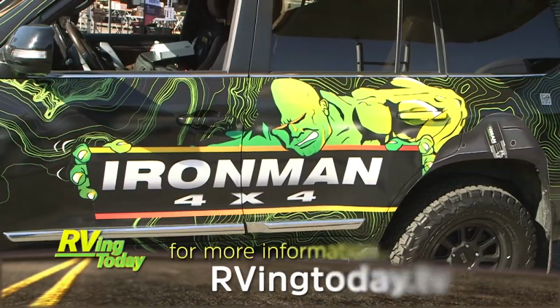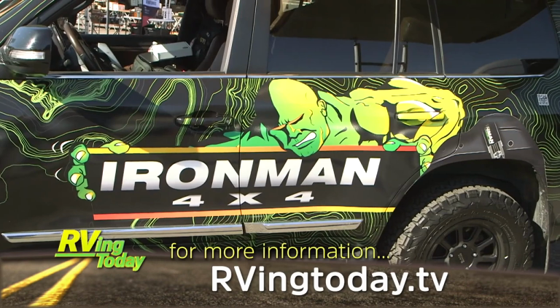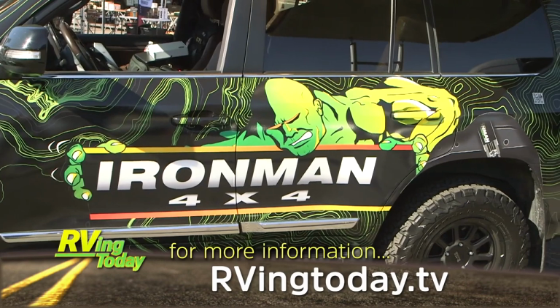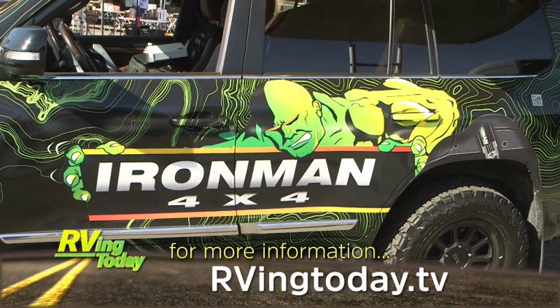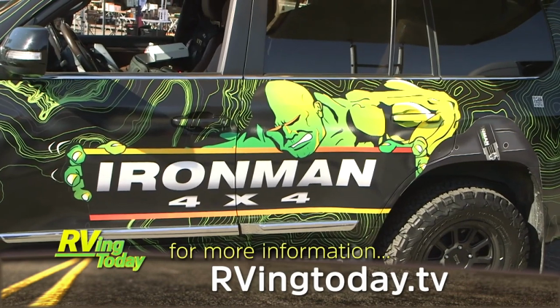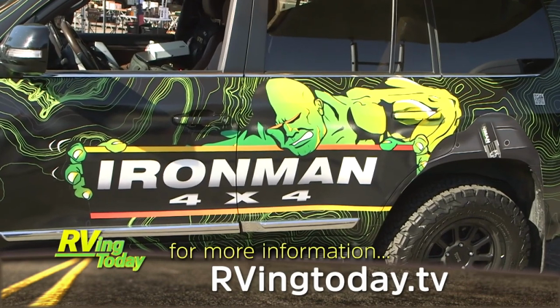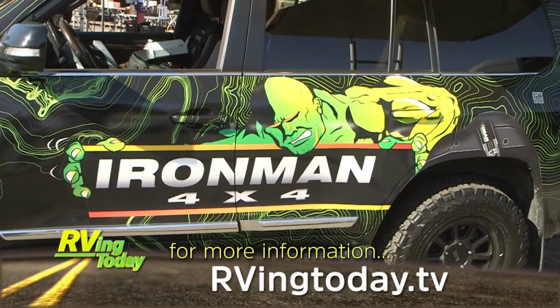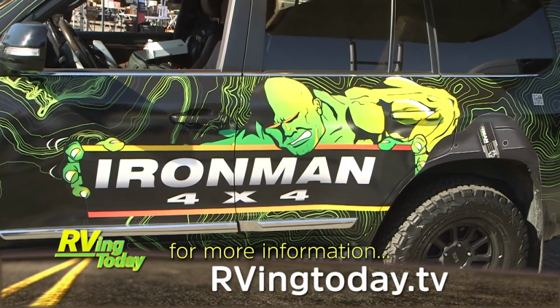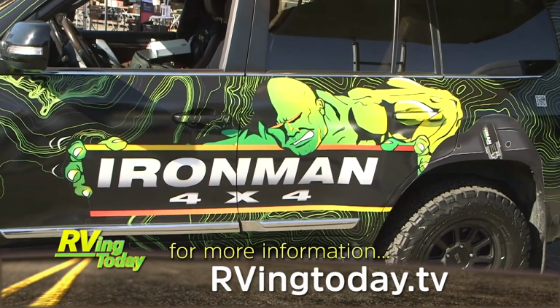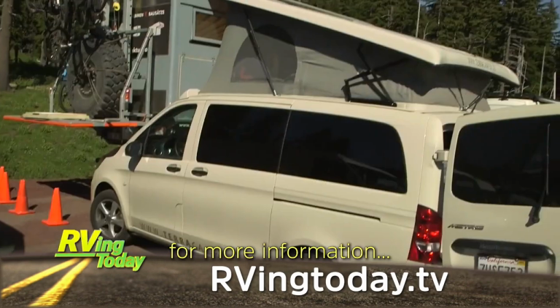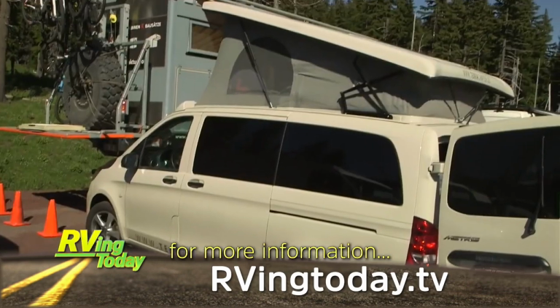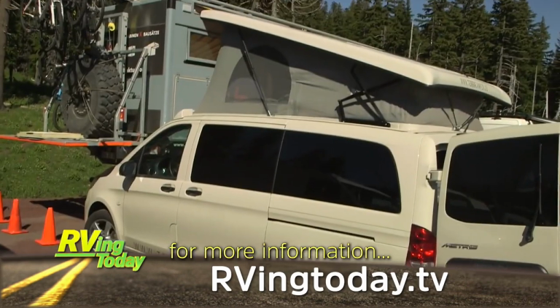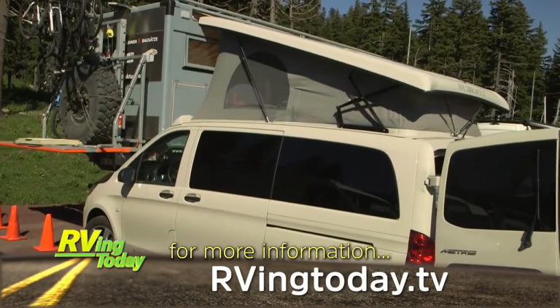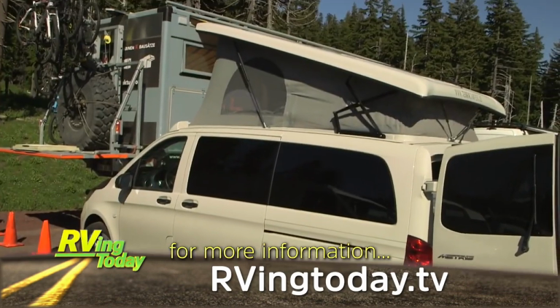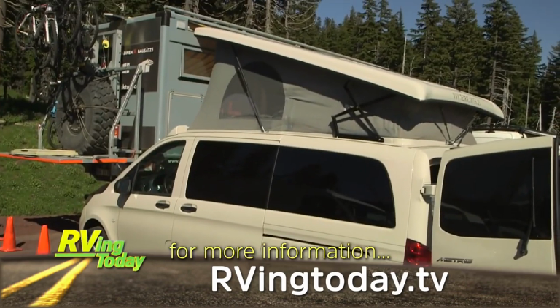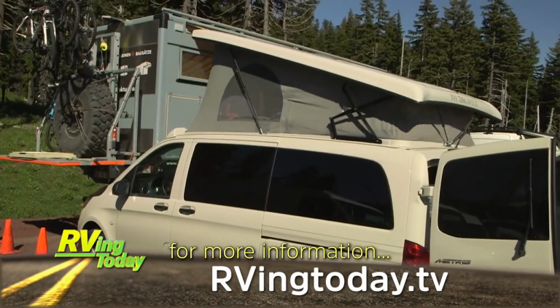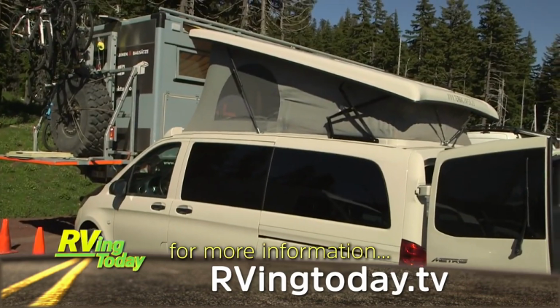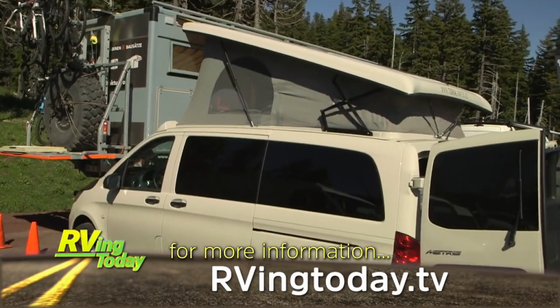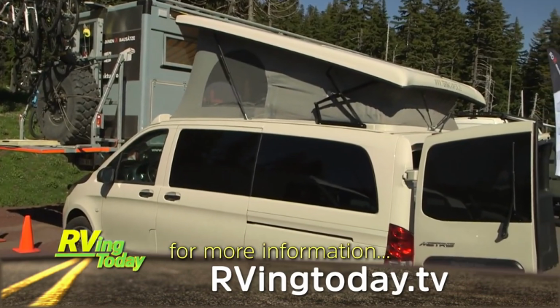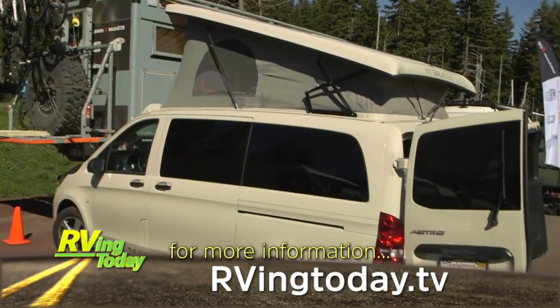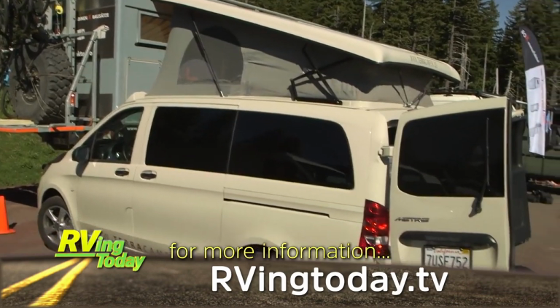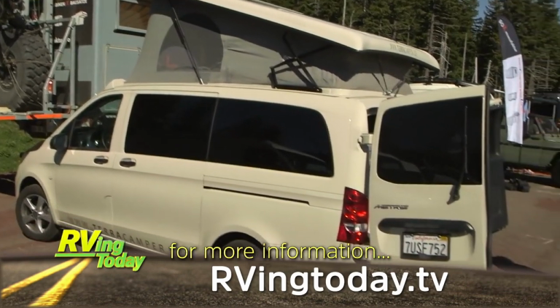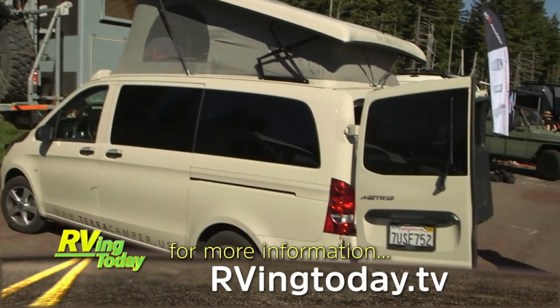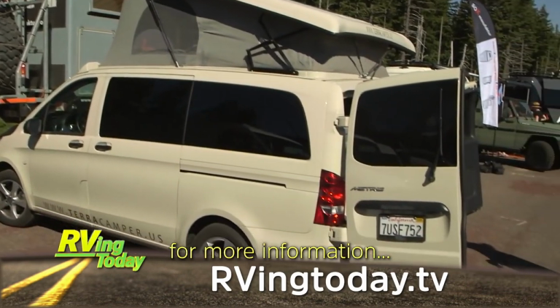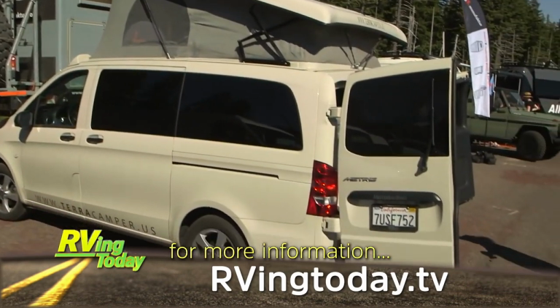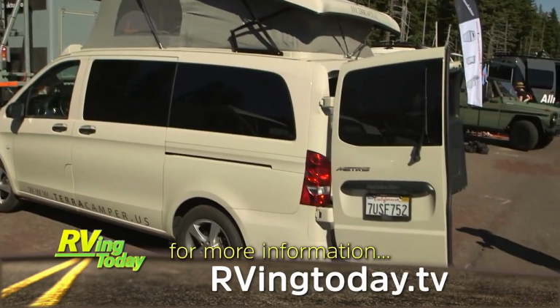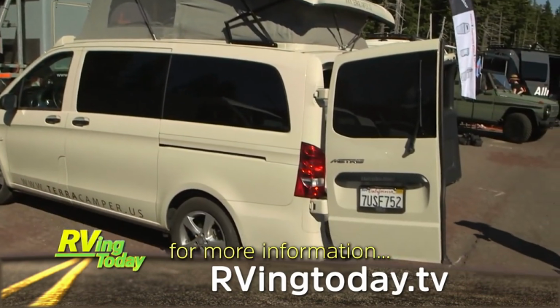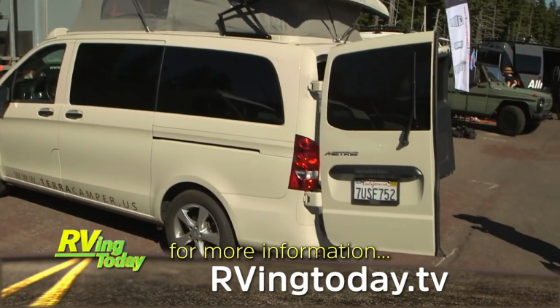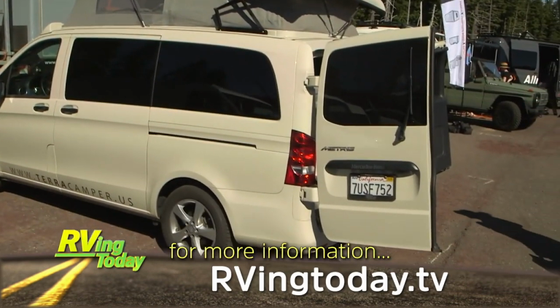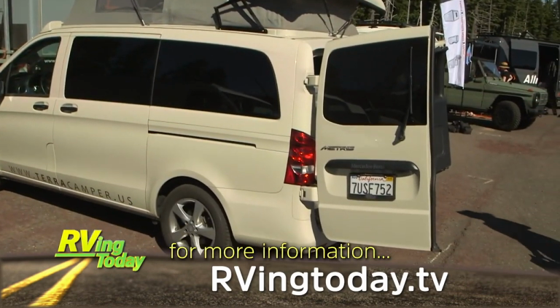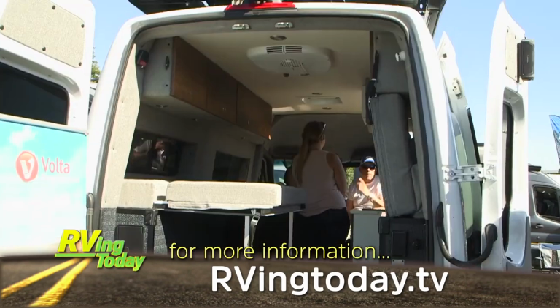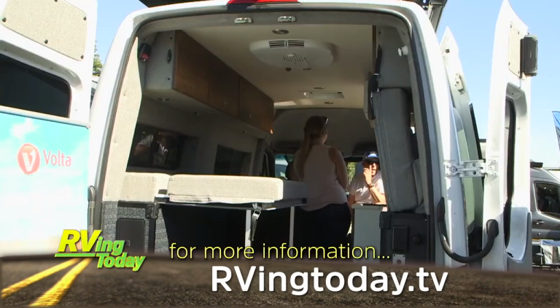If serious backcountry RVing is in your plans, check out an Adventure Van Expo.